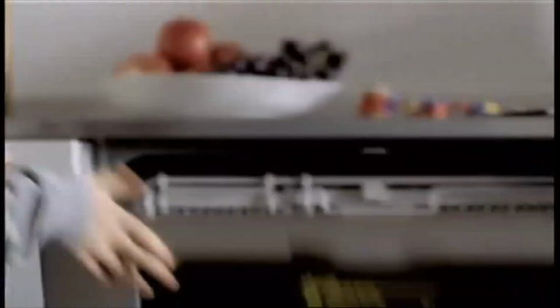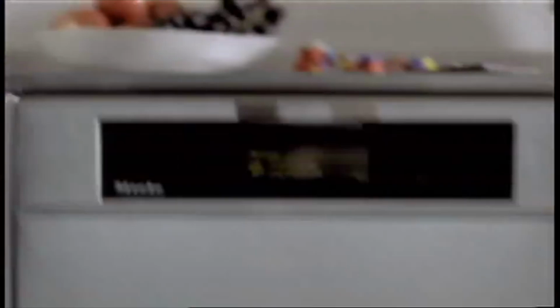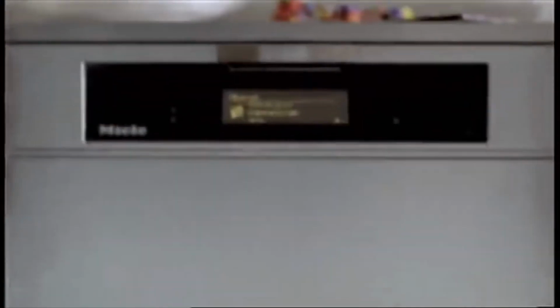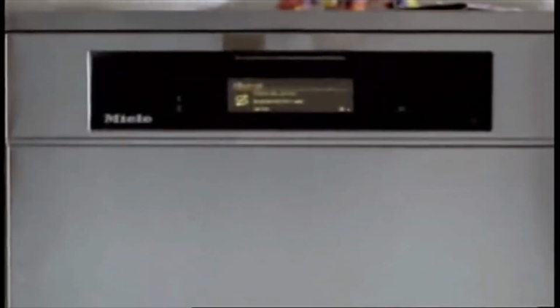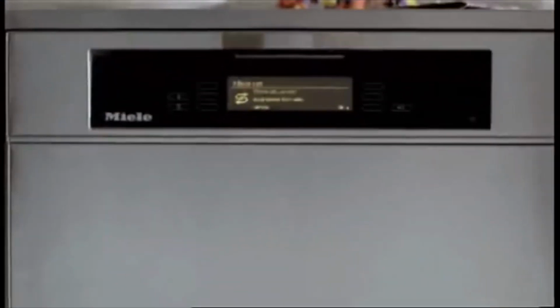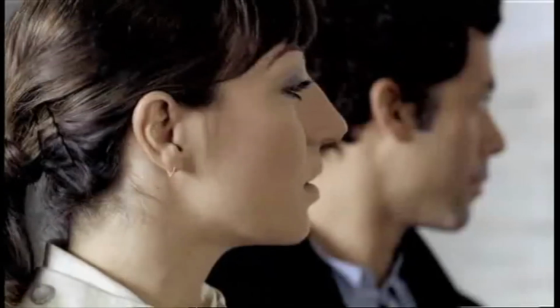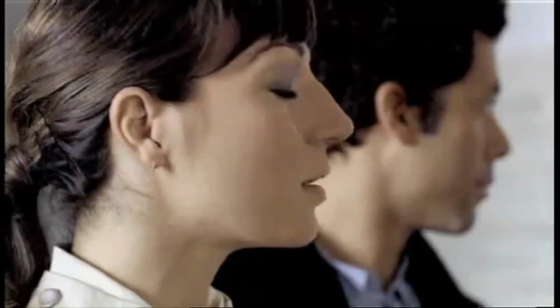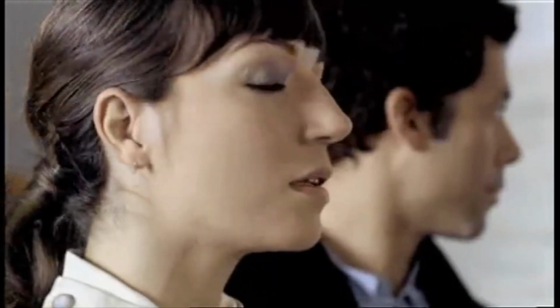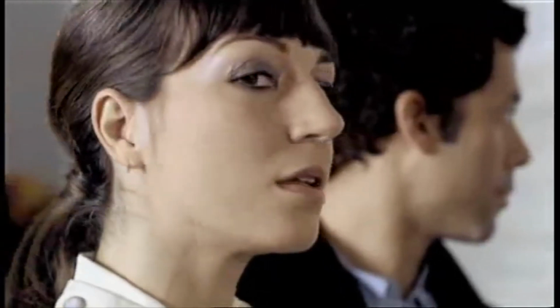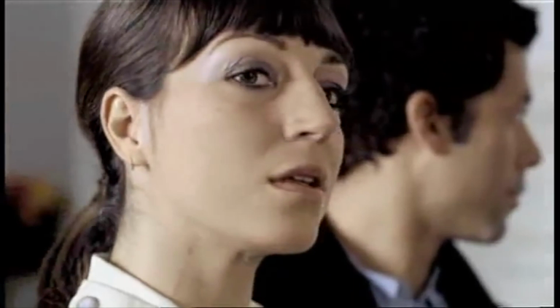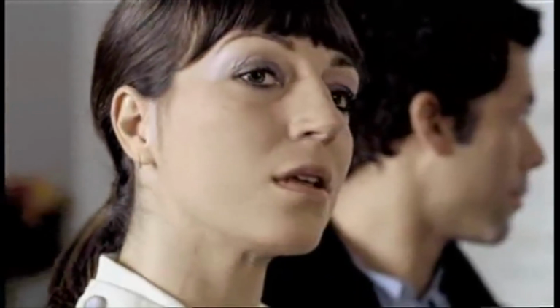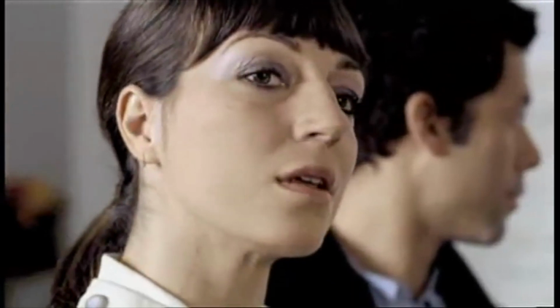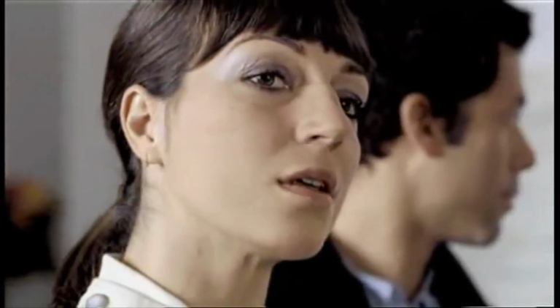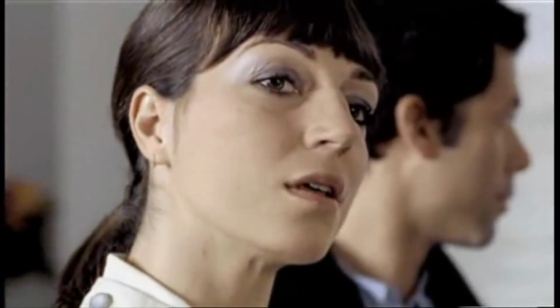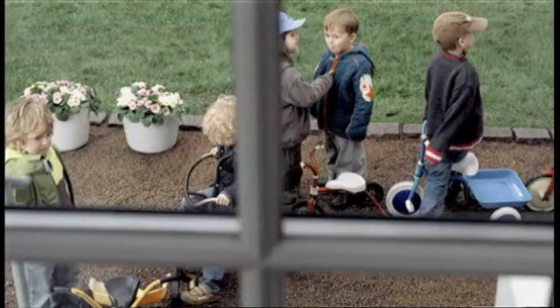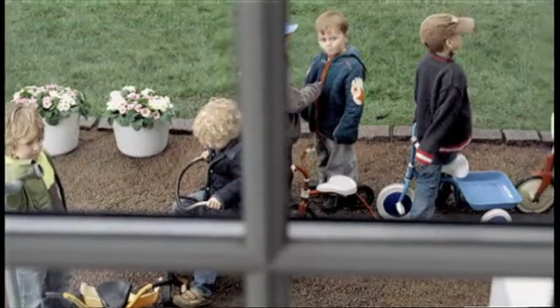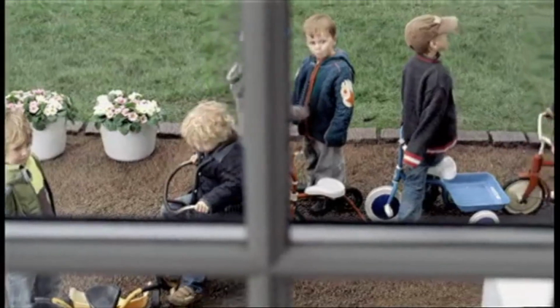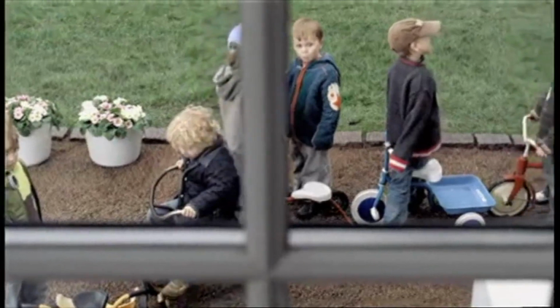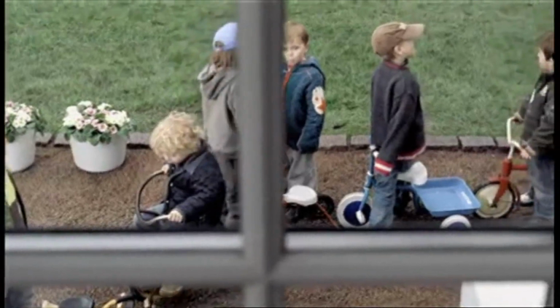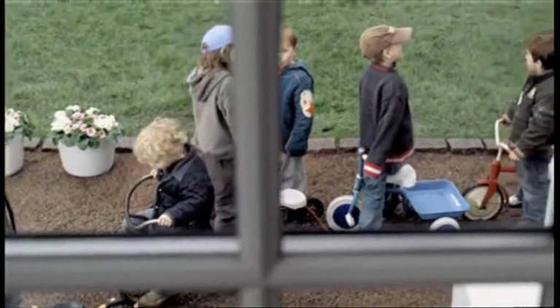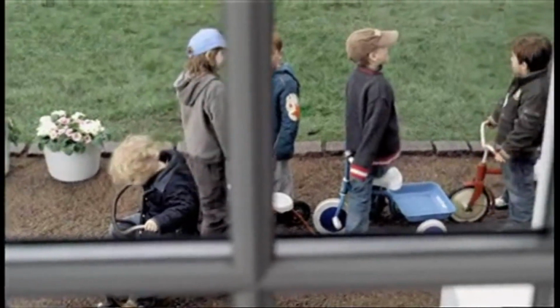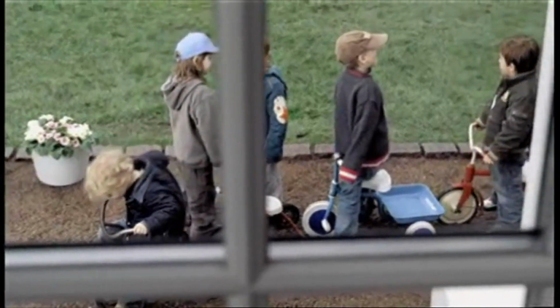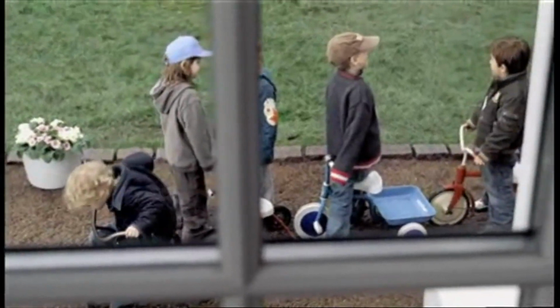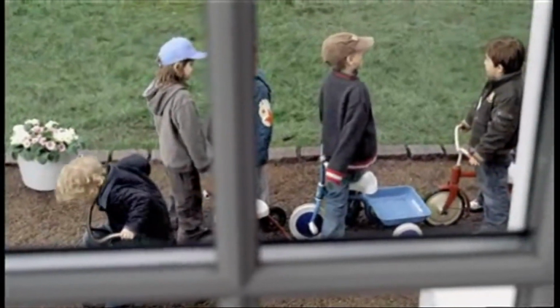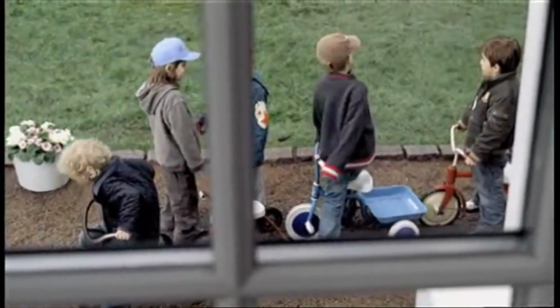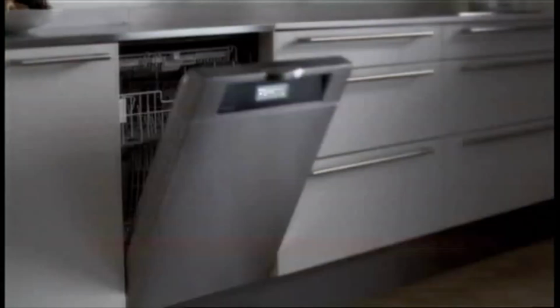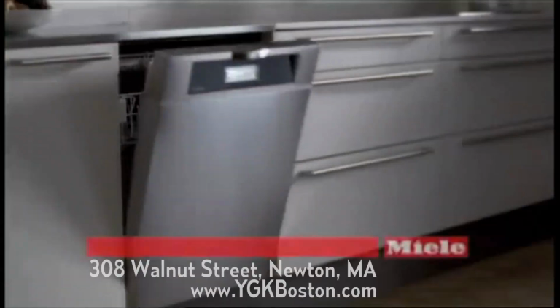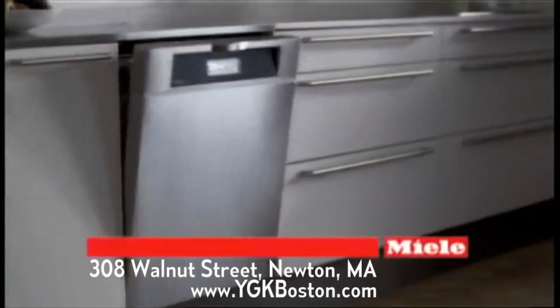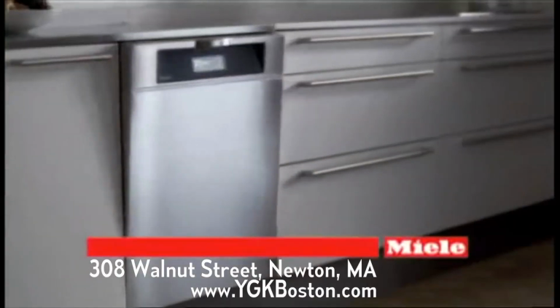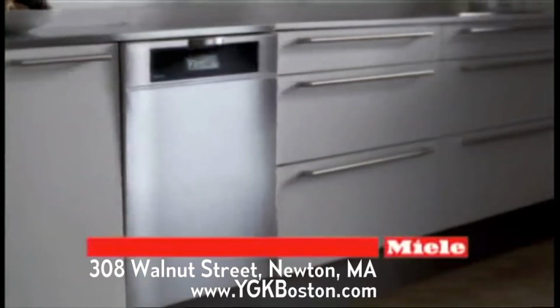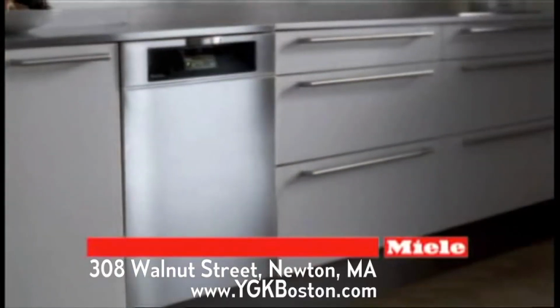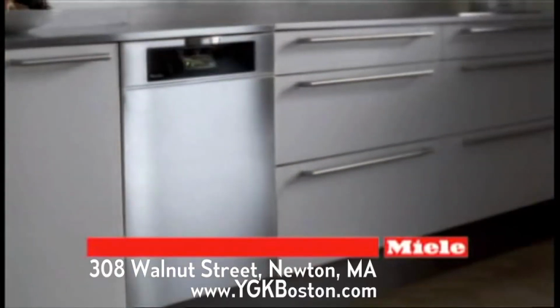The word is out — Miele dishwashers, quality cleaning guaranteed.